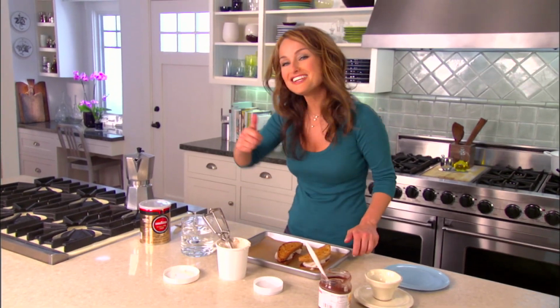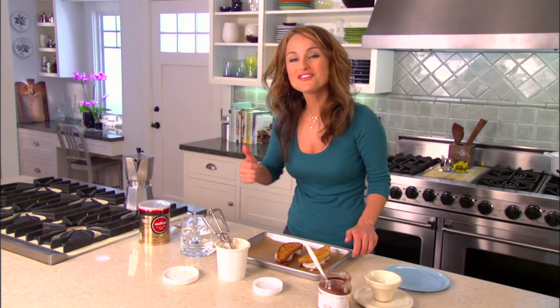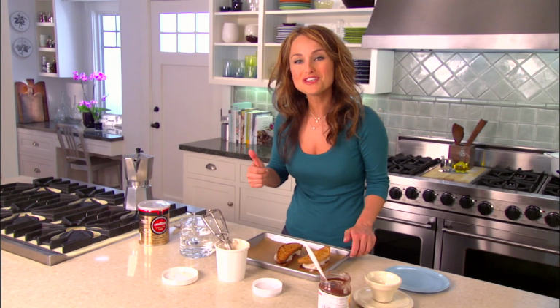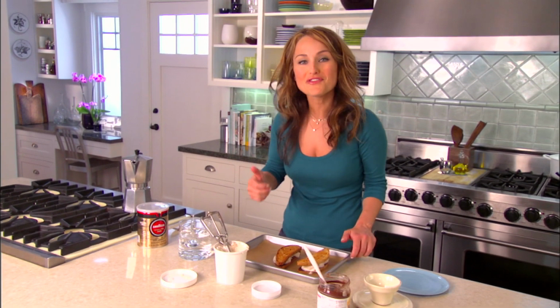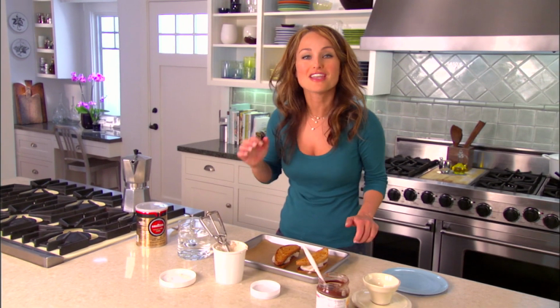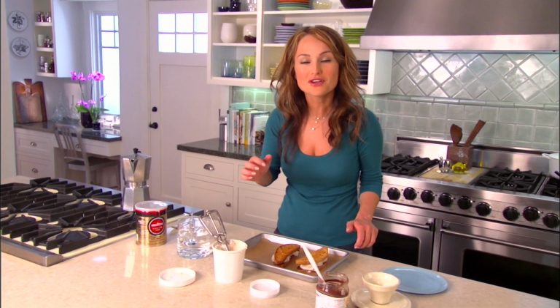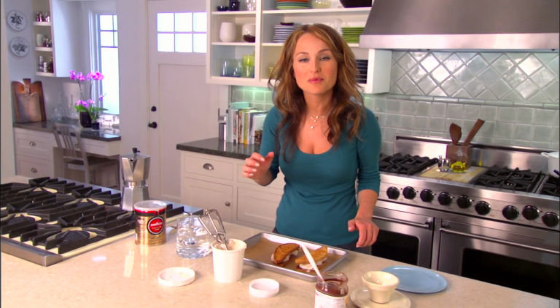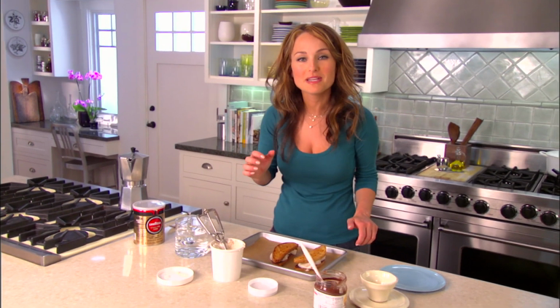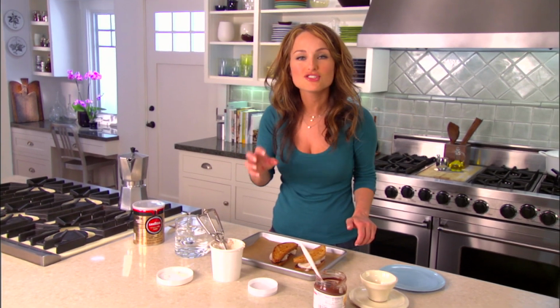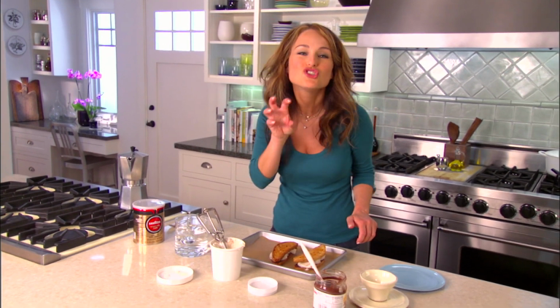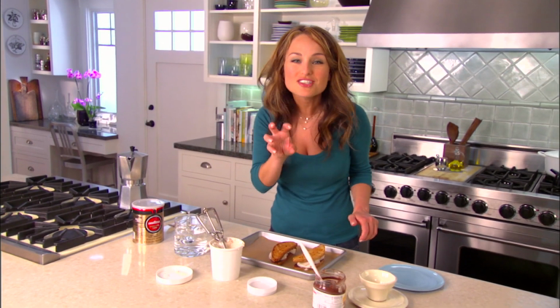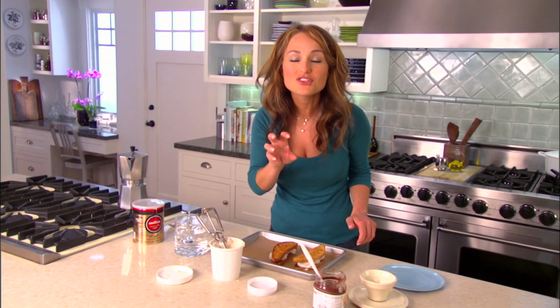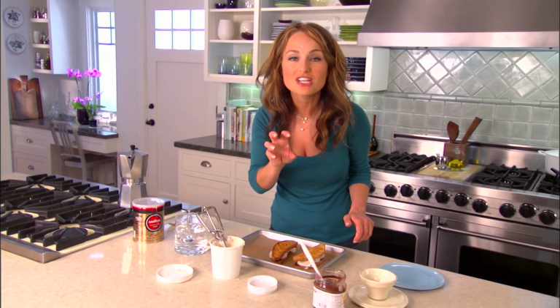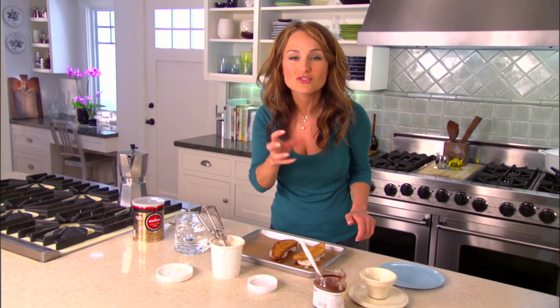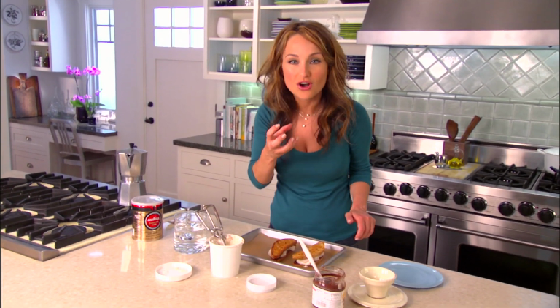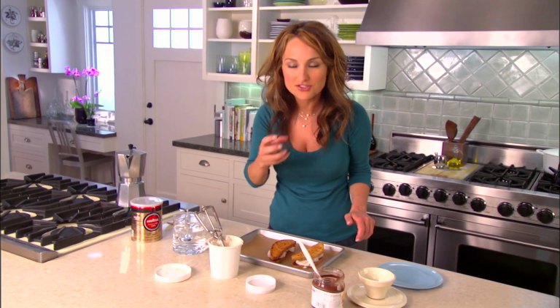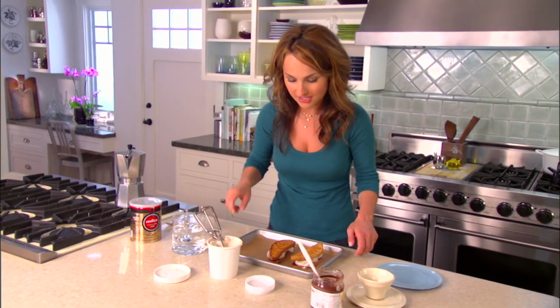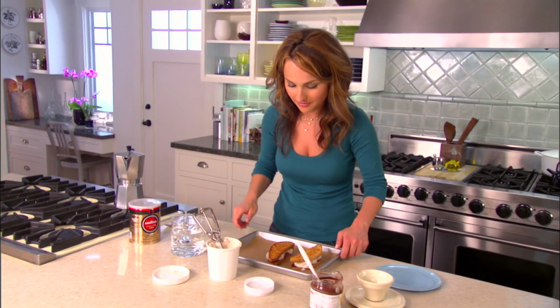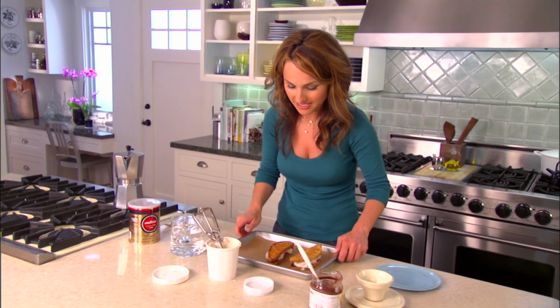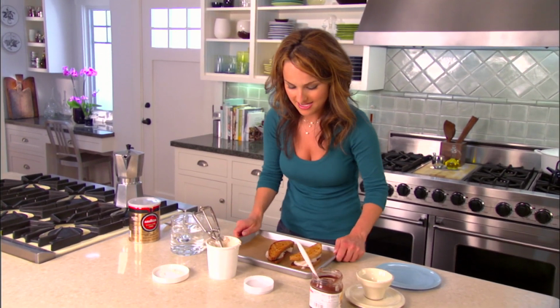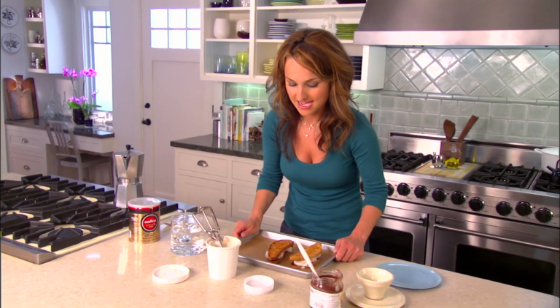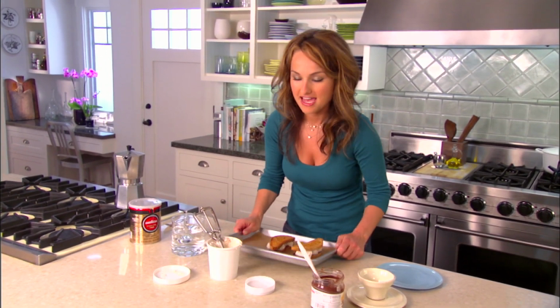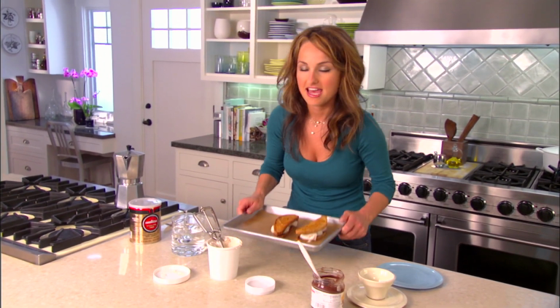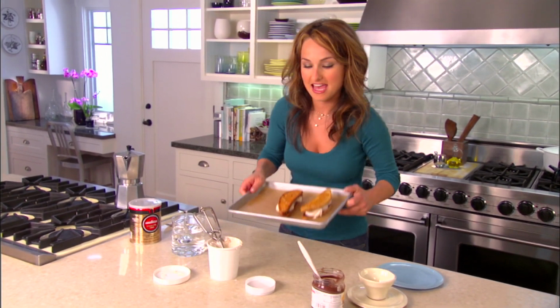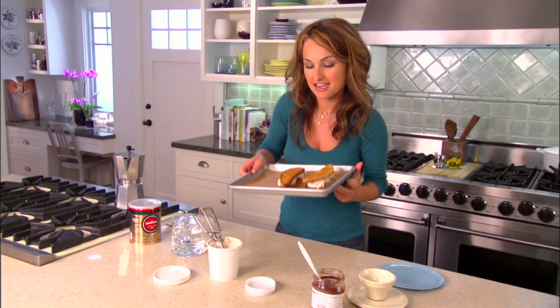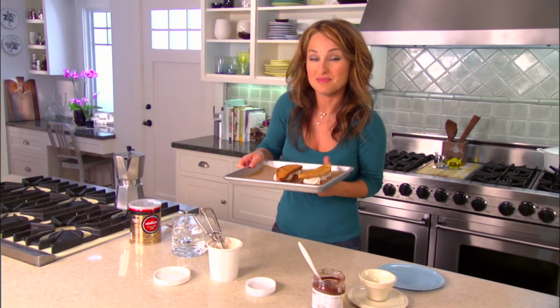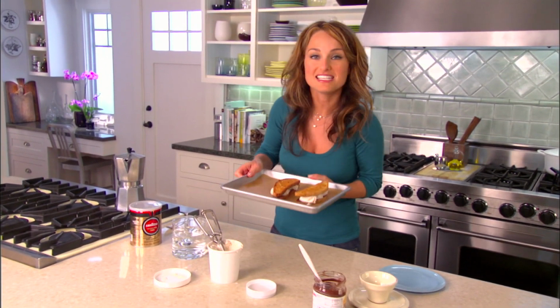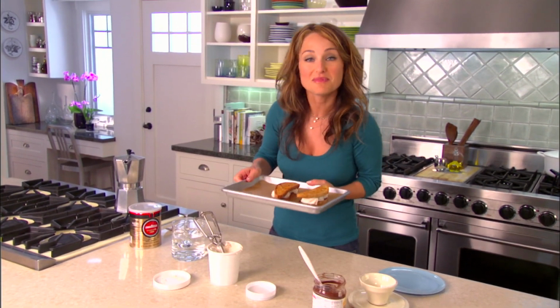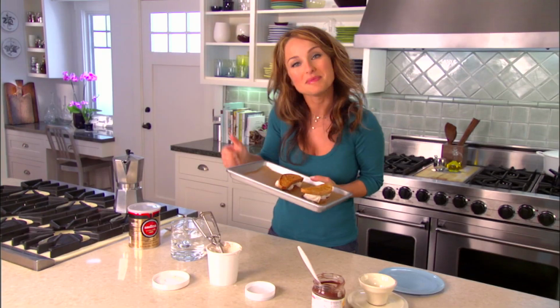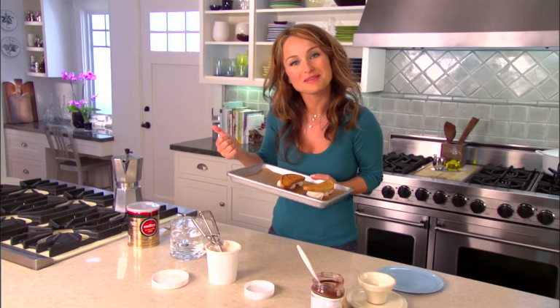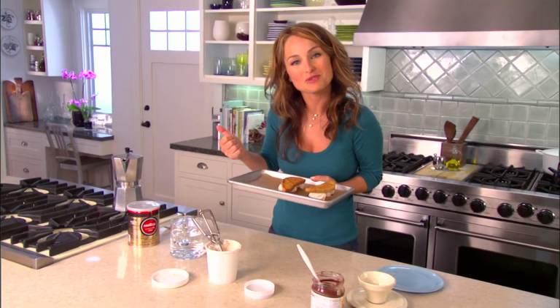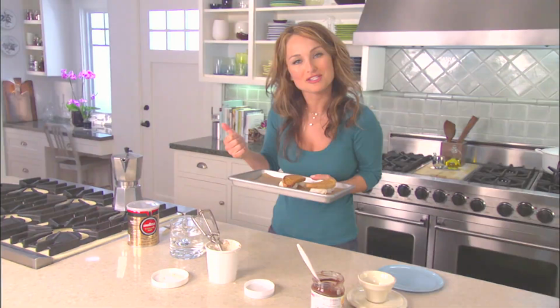Into the freezer for another couple minutes, just so the gelato hardens just a little bit. And in the meantime, I'm going to make some espresso.